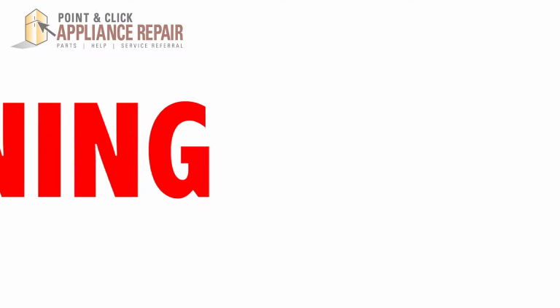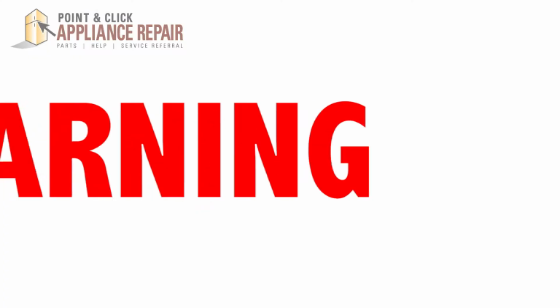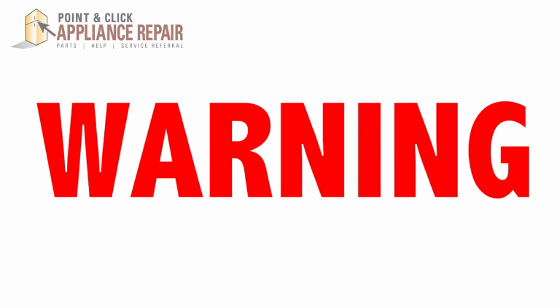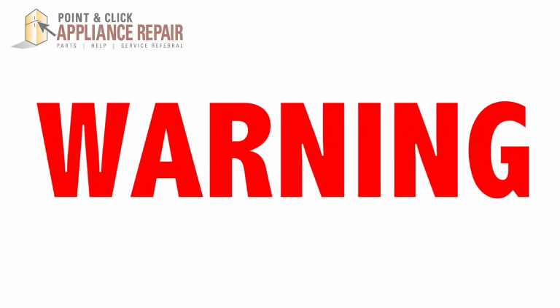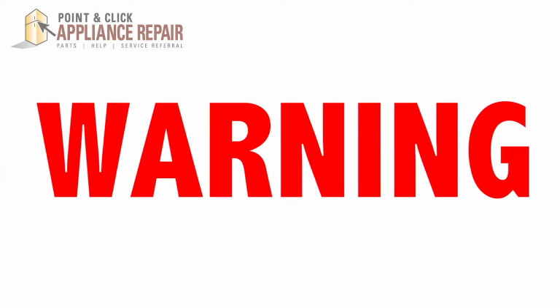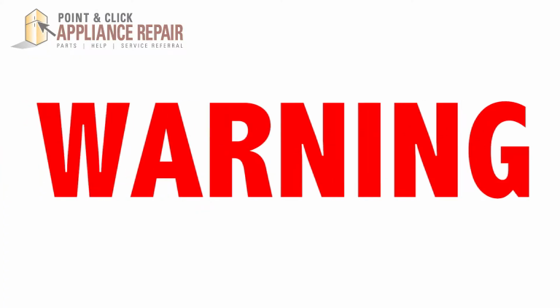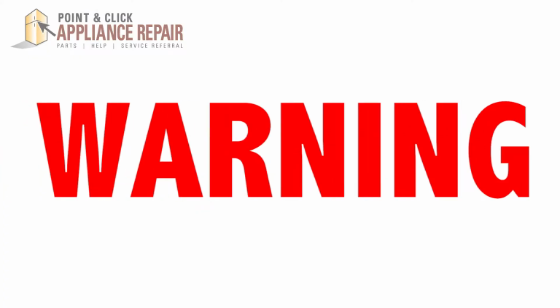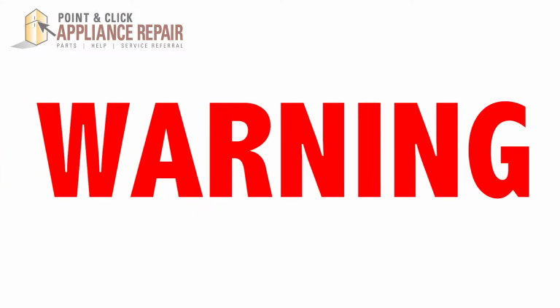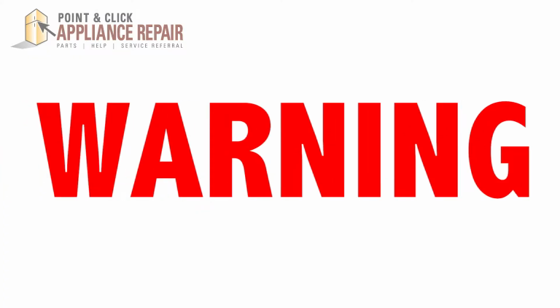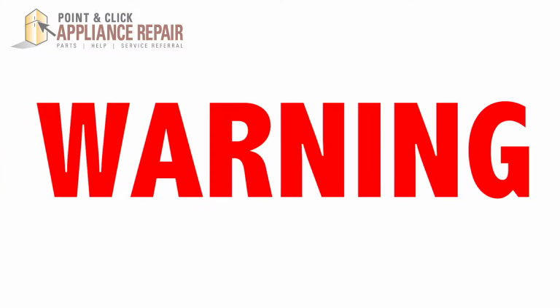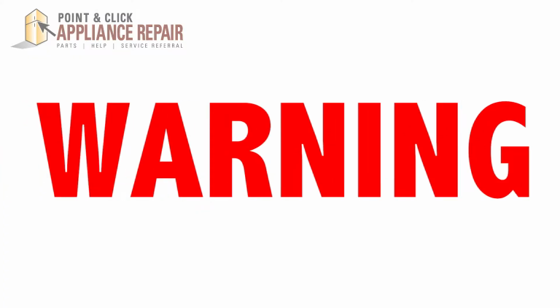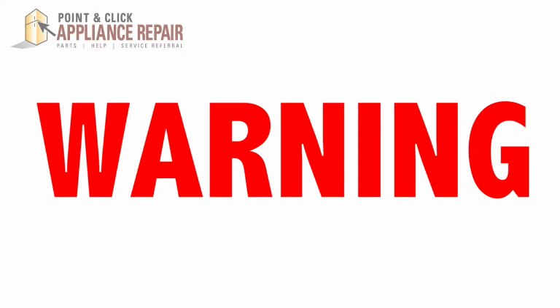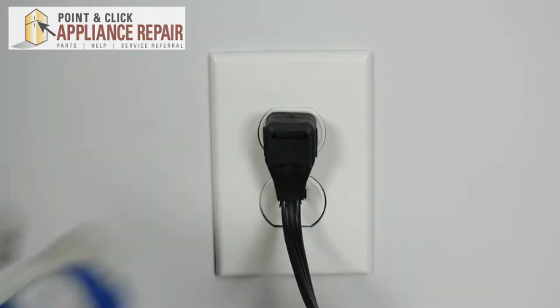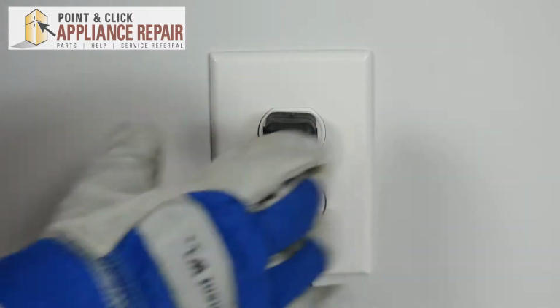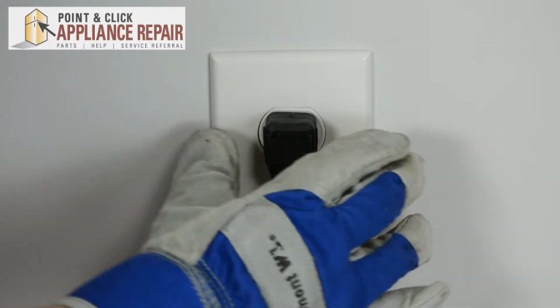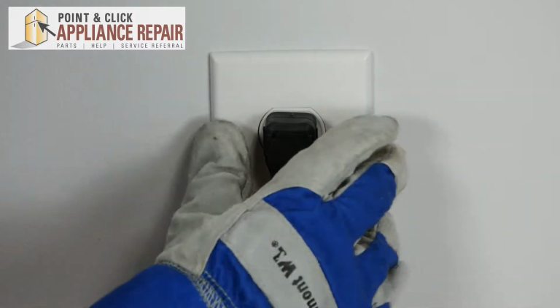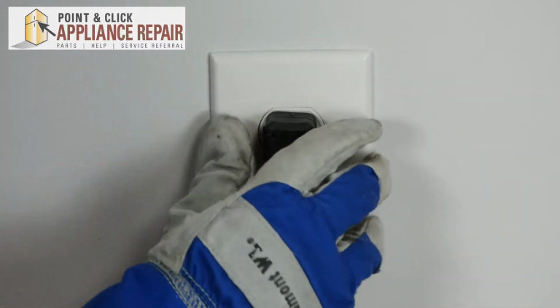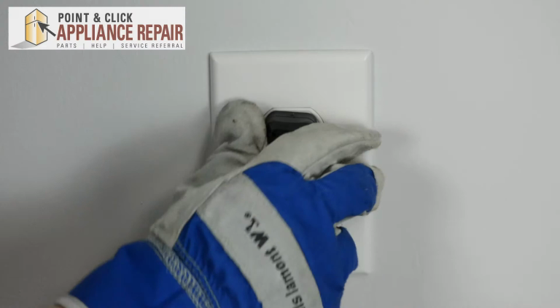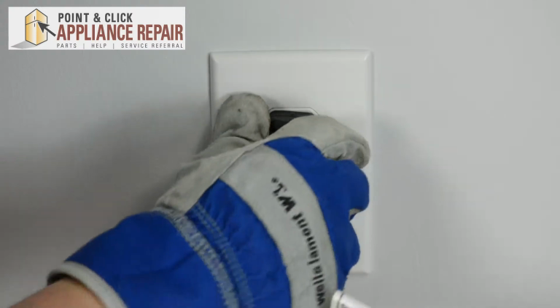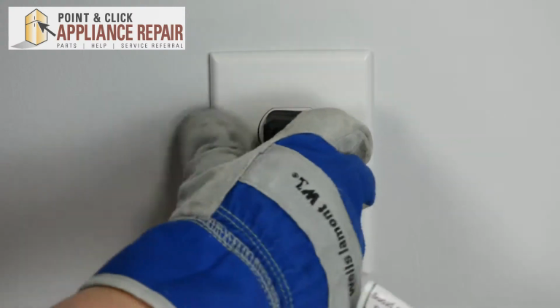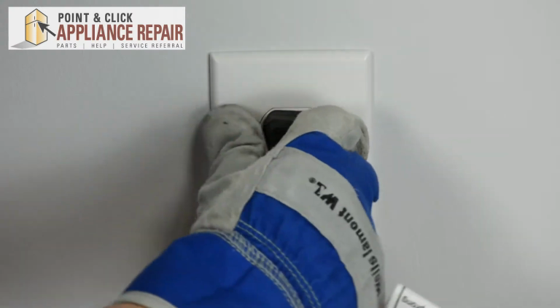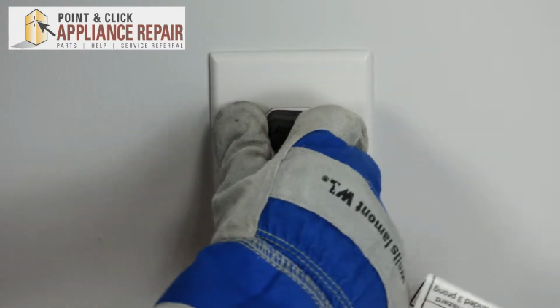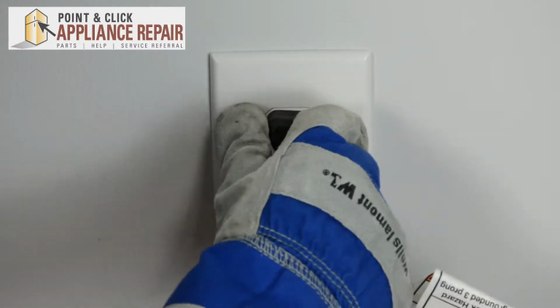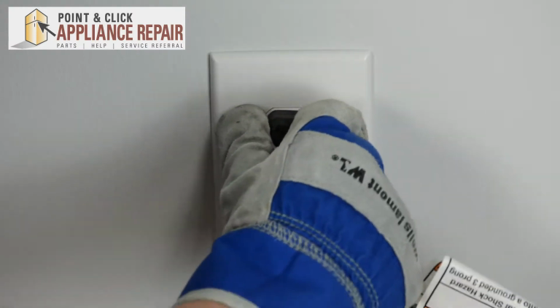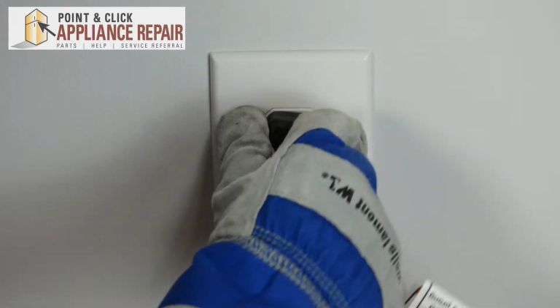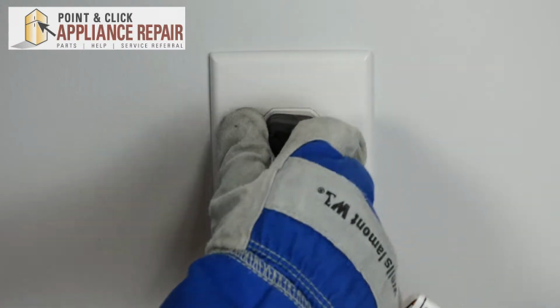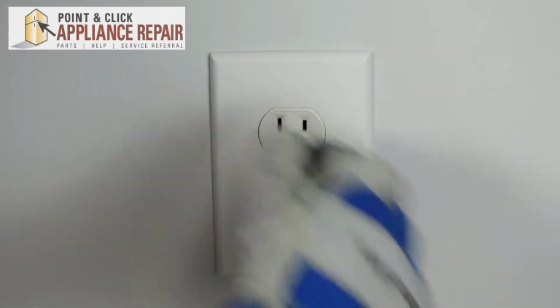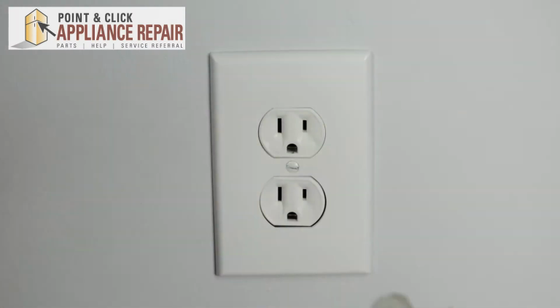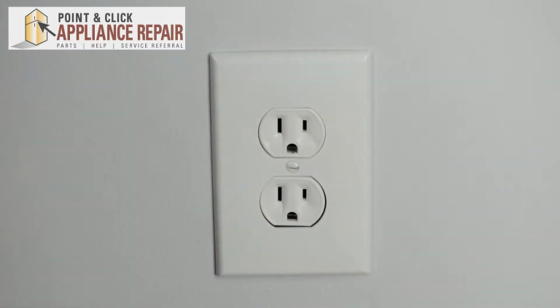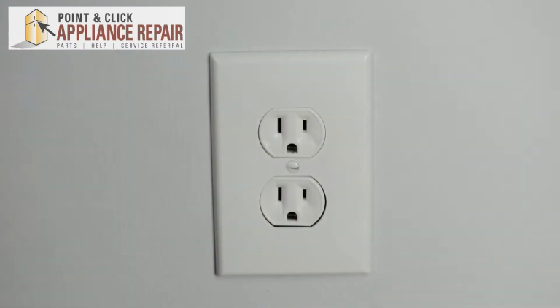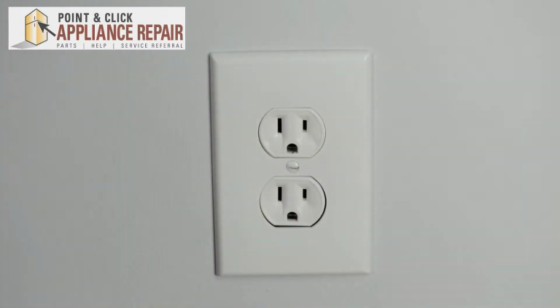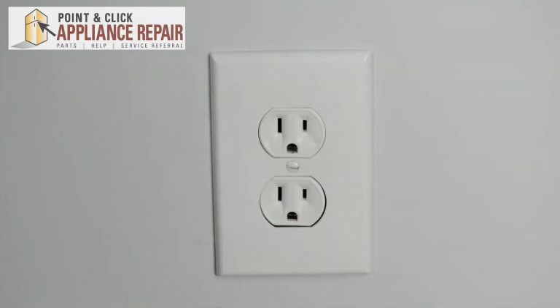Before repairing any appliance, always make sure it is completely disconnected from its power source.